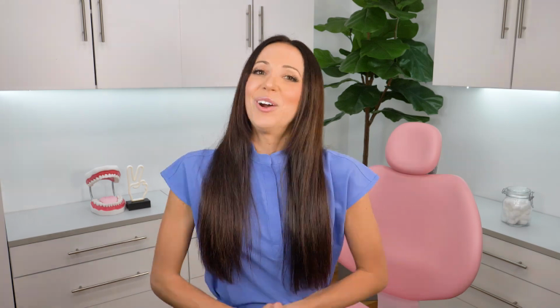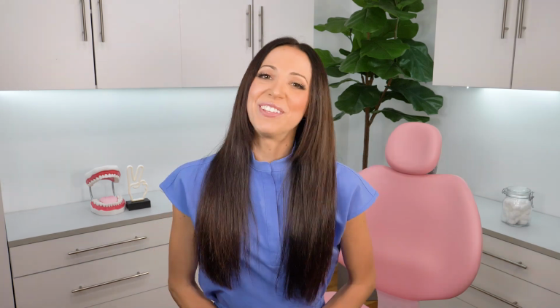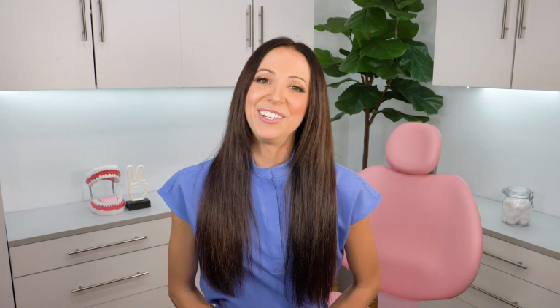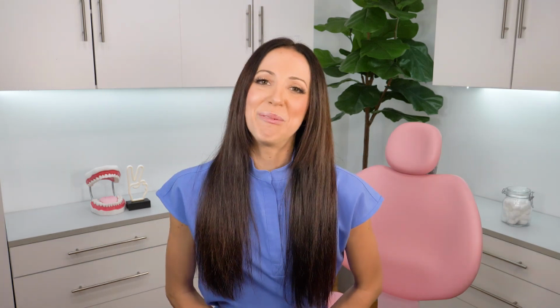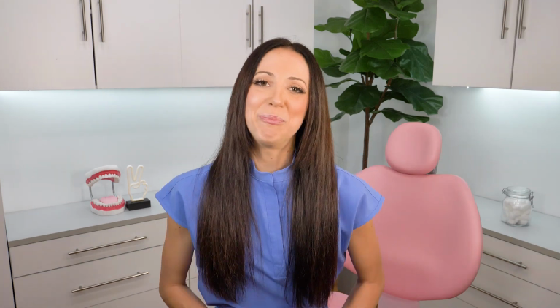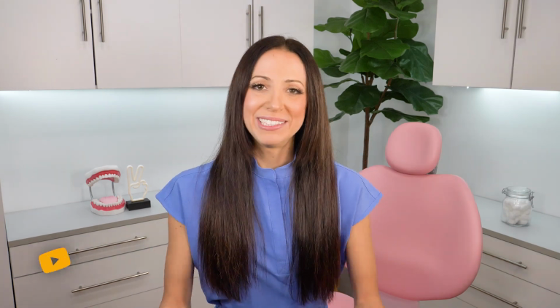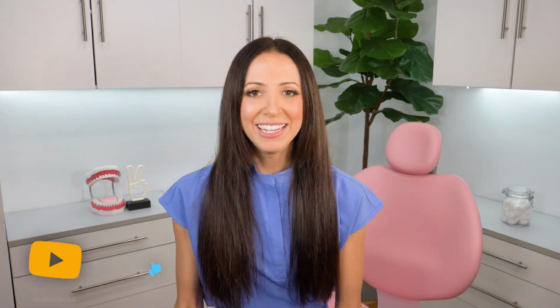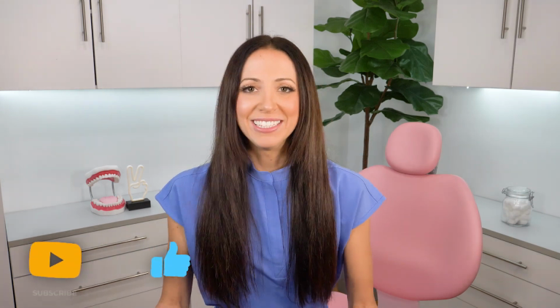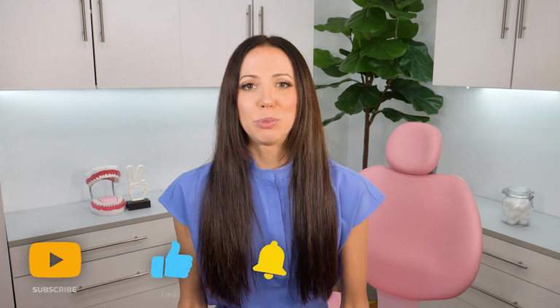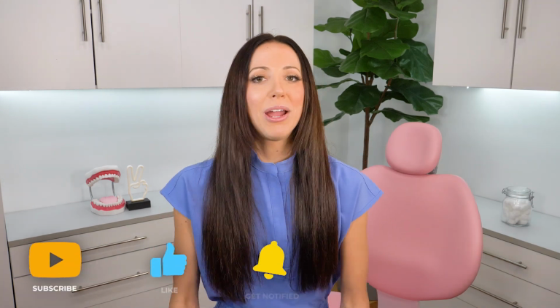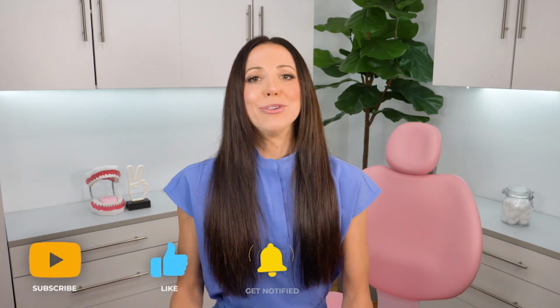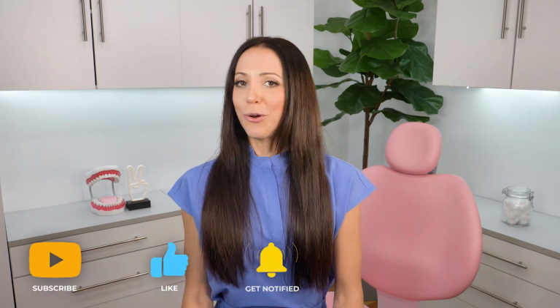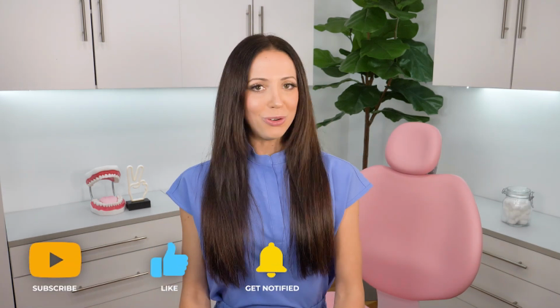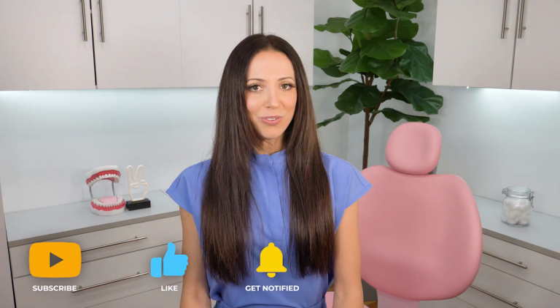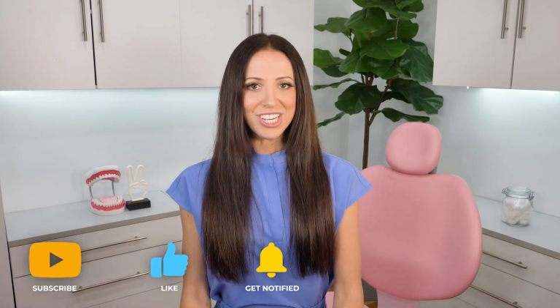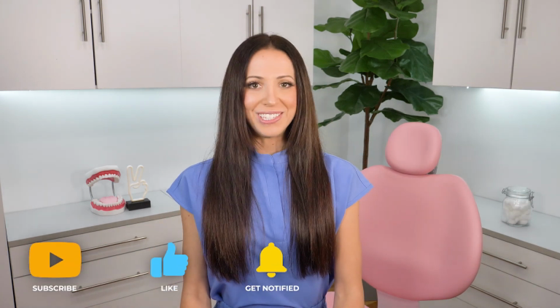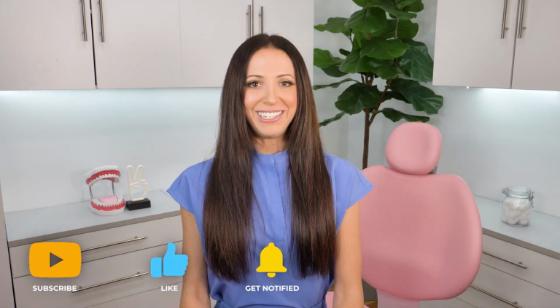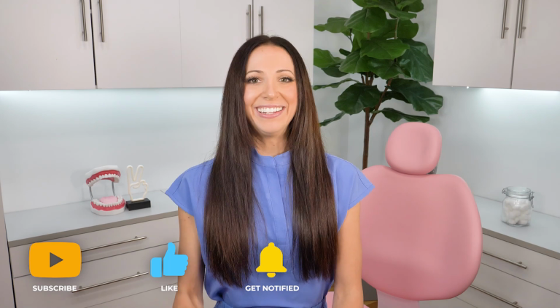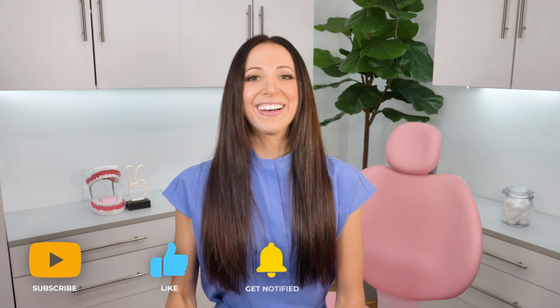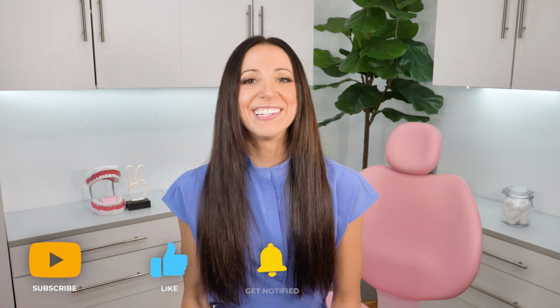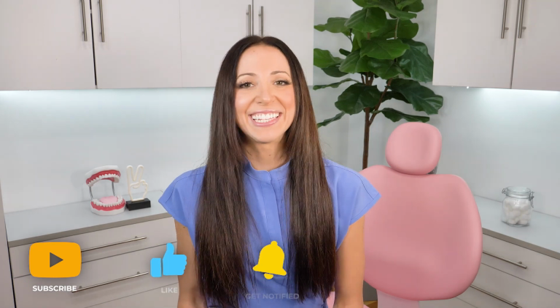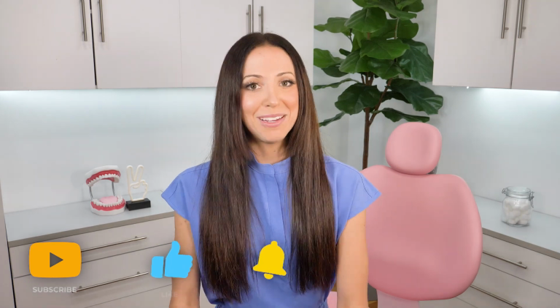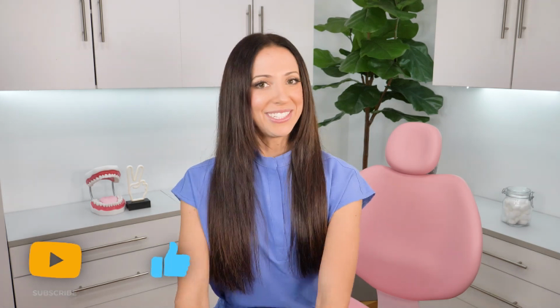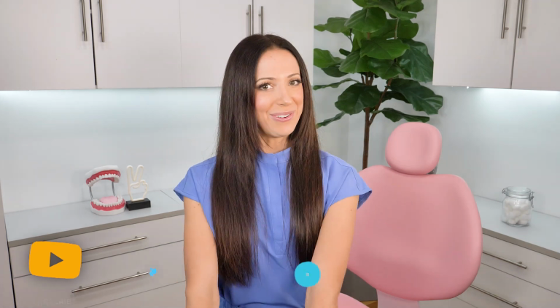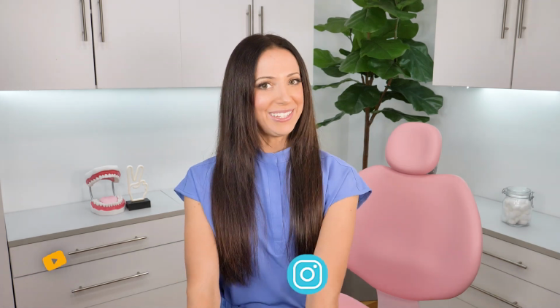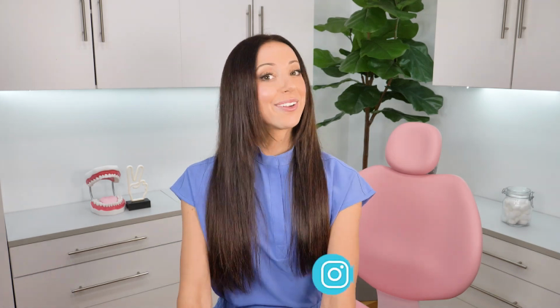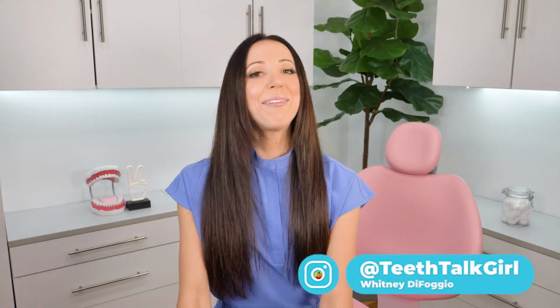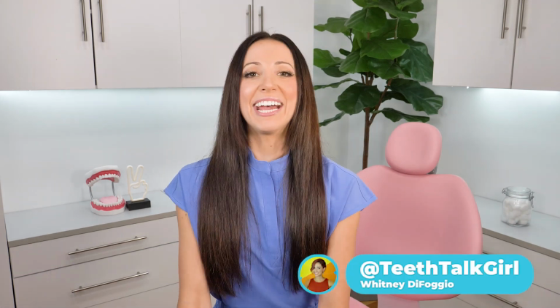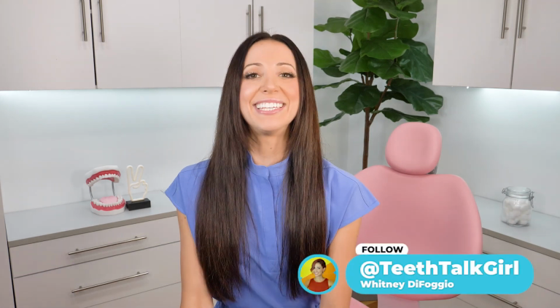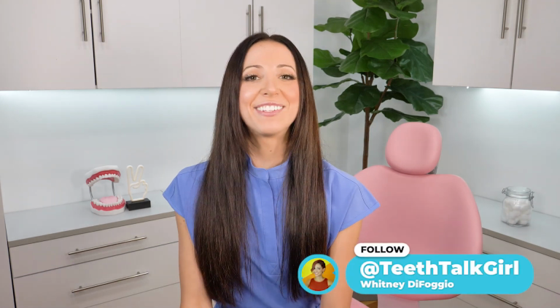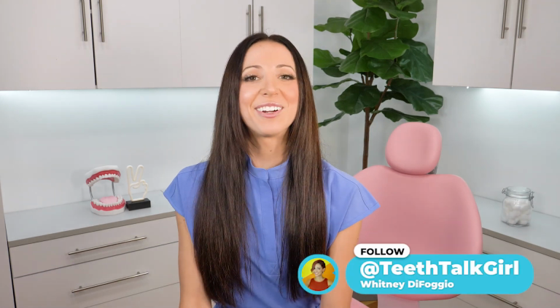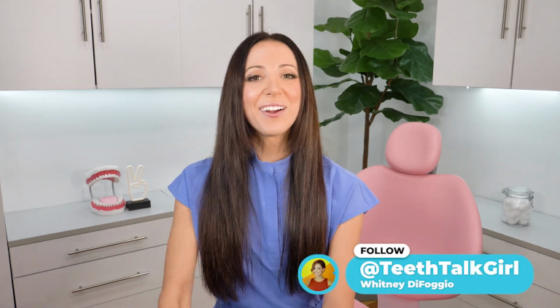I hope this video helped you. Please like and subscribe and turn on your notifications if it did. And until next time, I'll see you on Instagram at Teeth Talk Girl. Peace, love, and teeth.